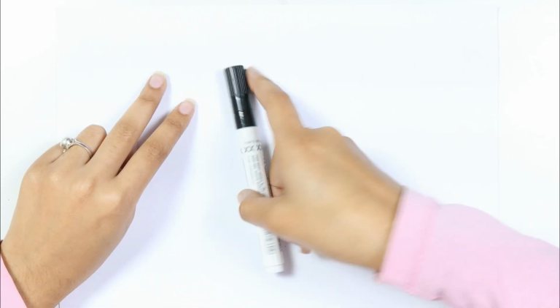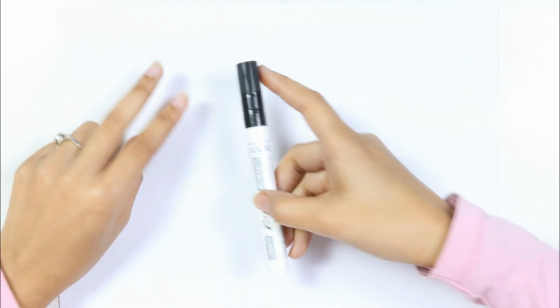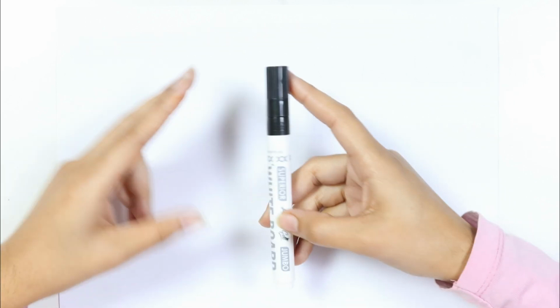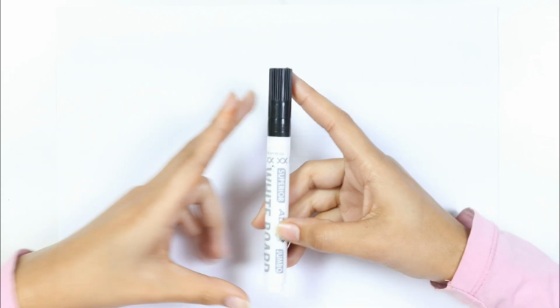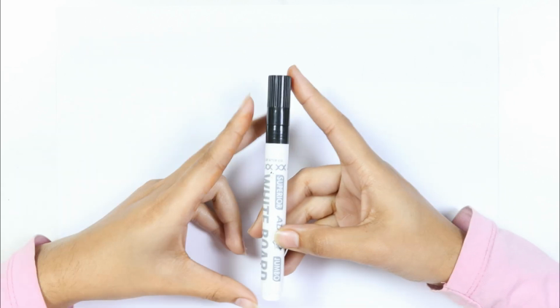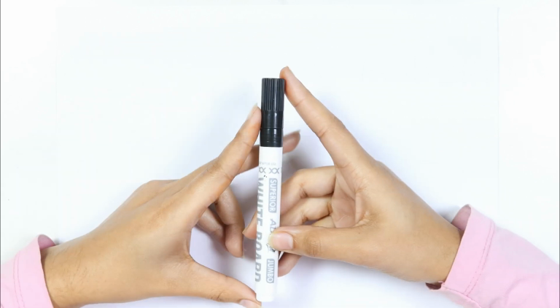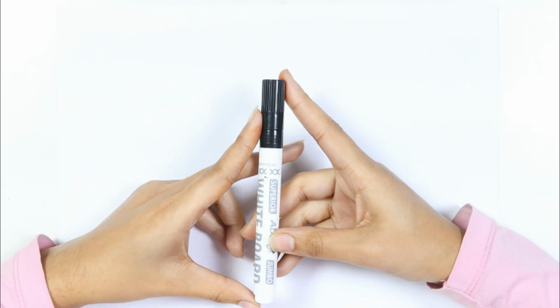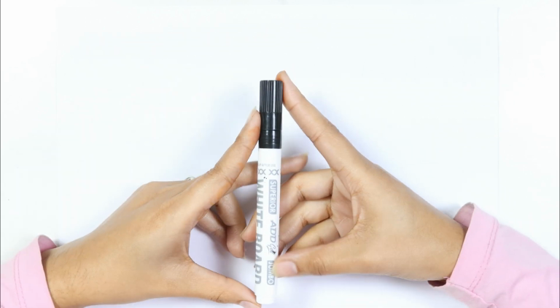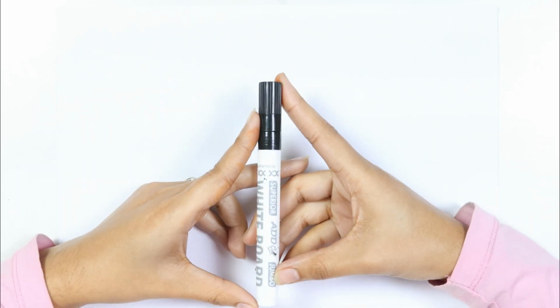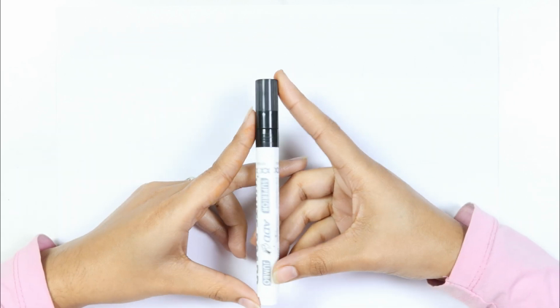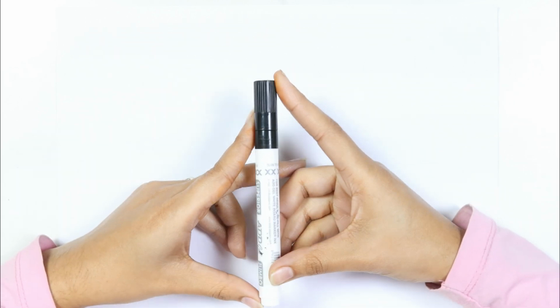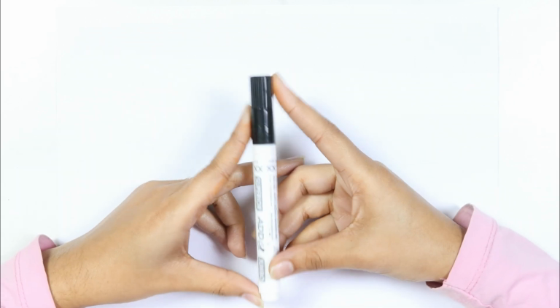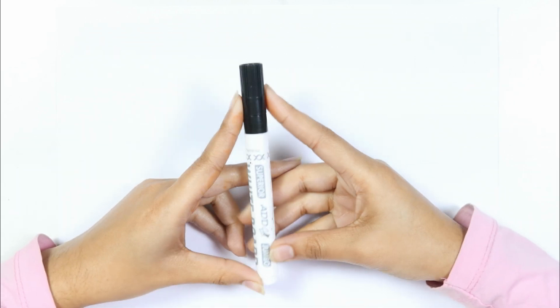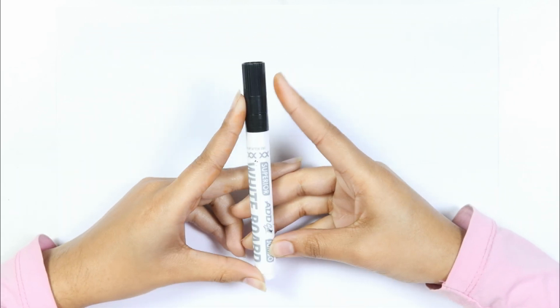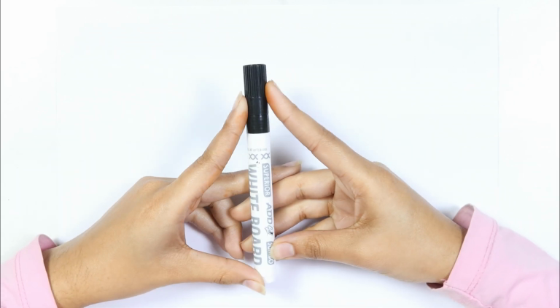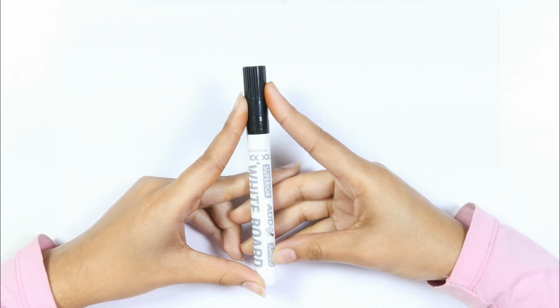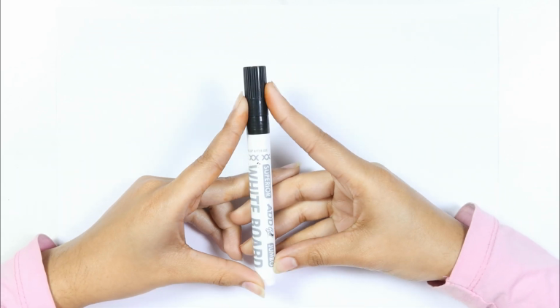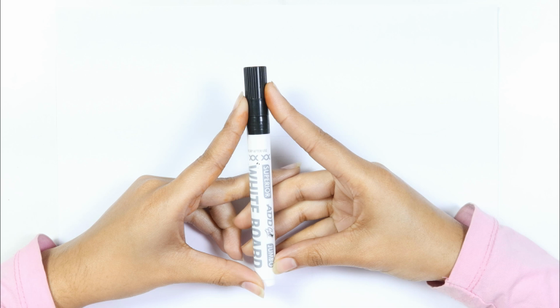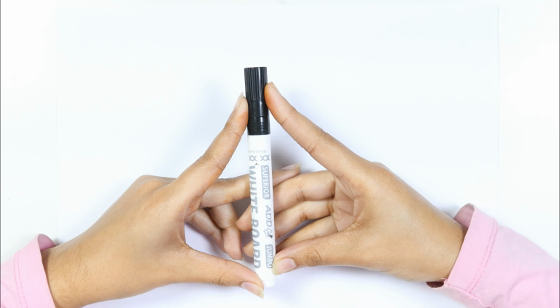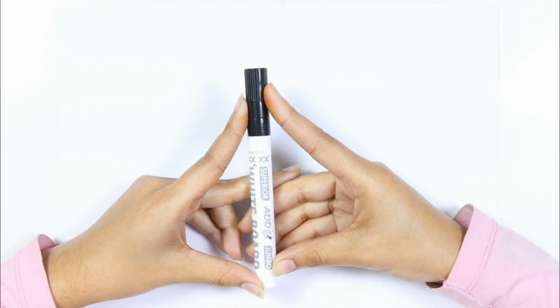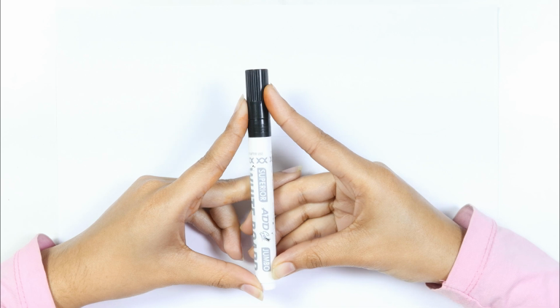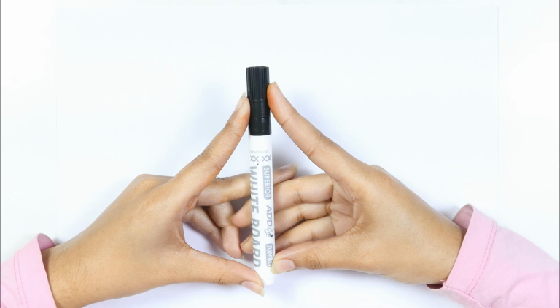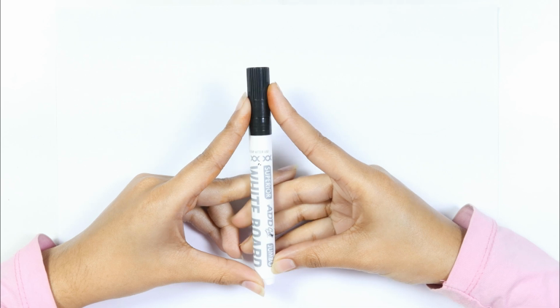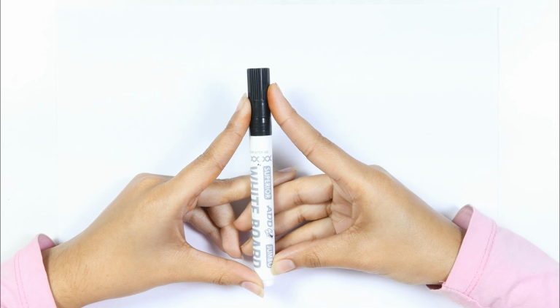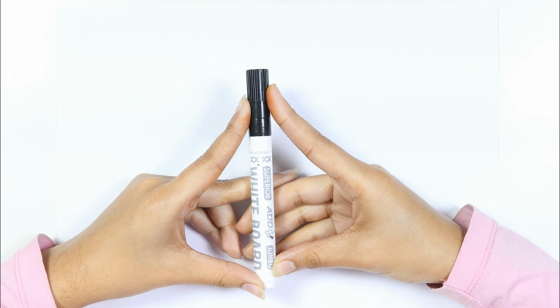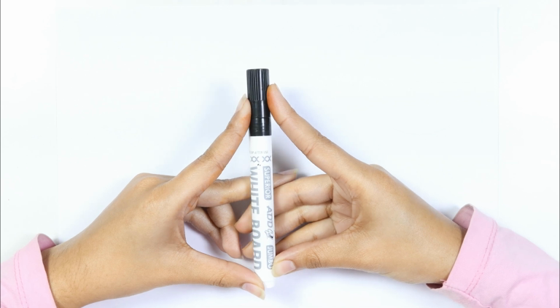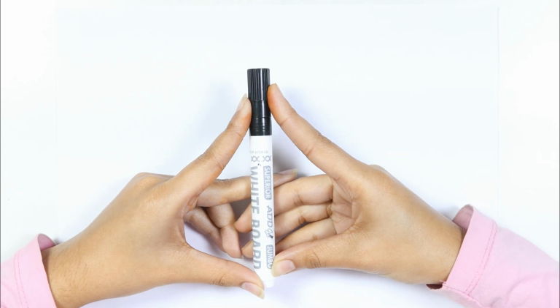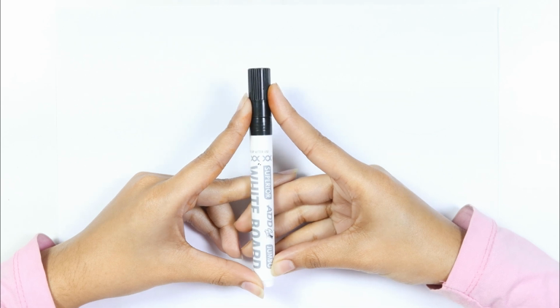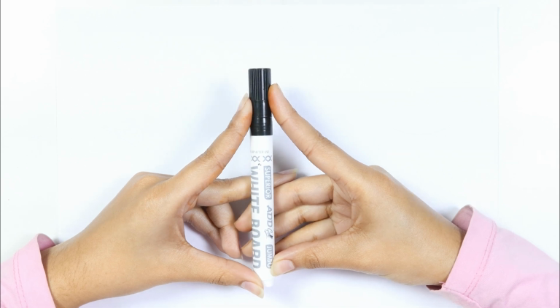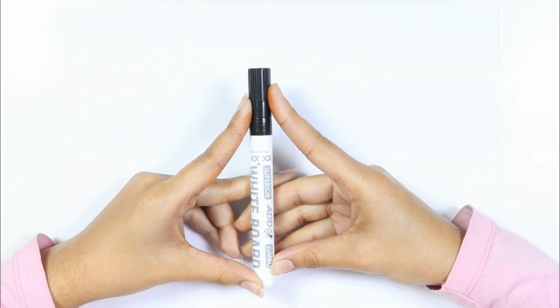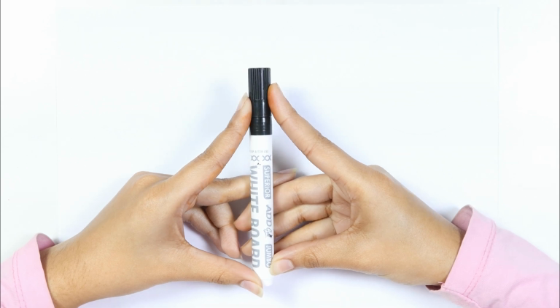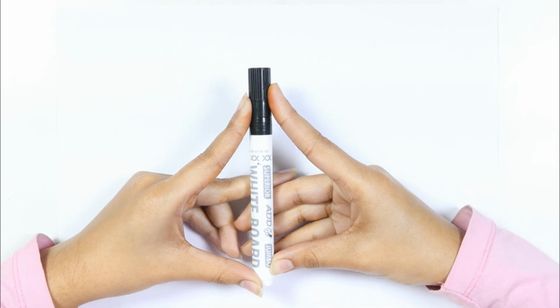This is the black color. Which color kids? This is the black color.